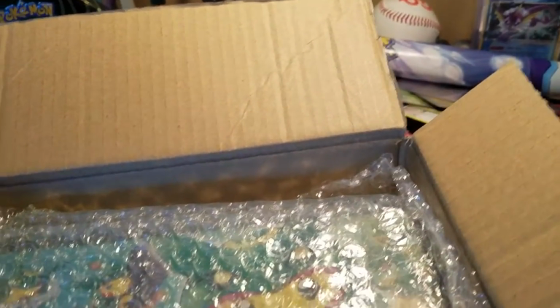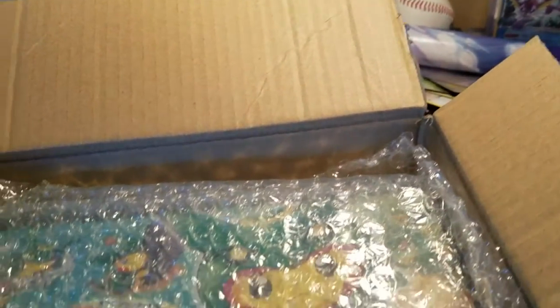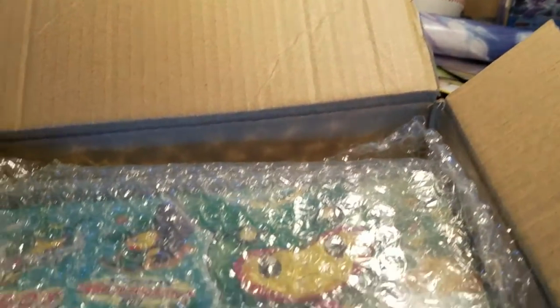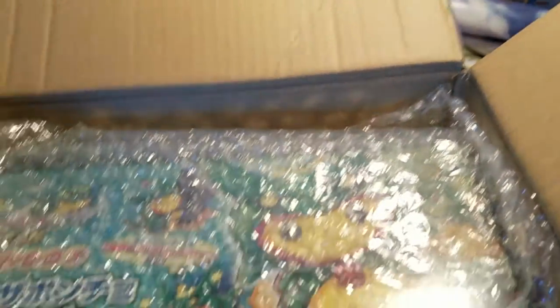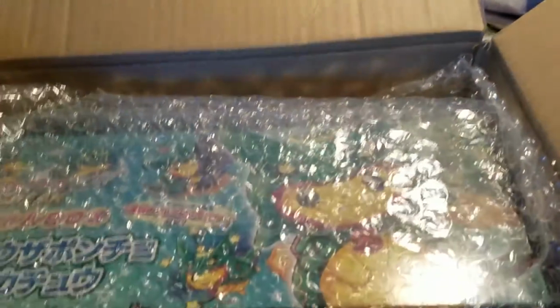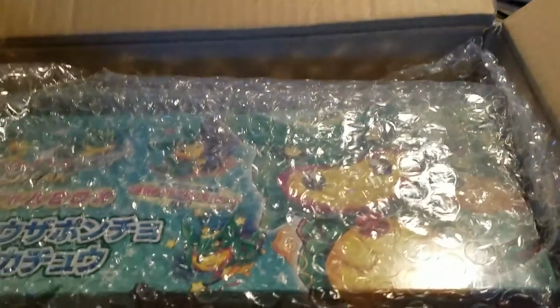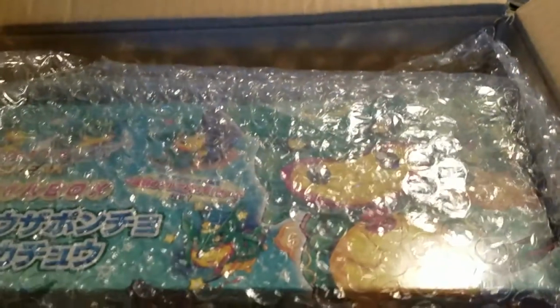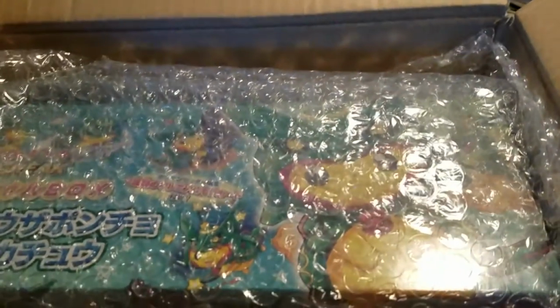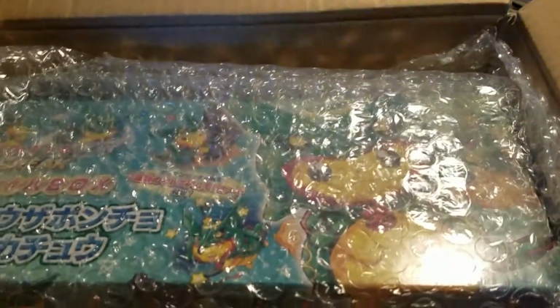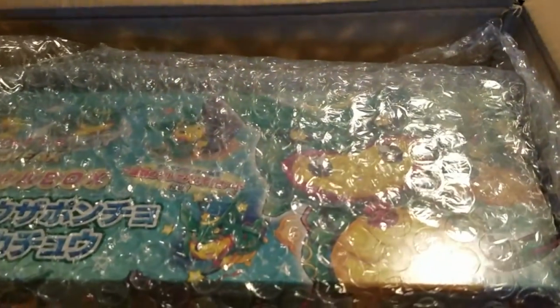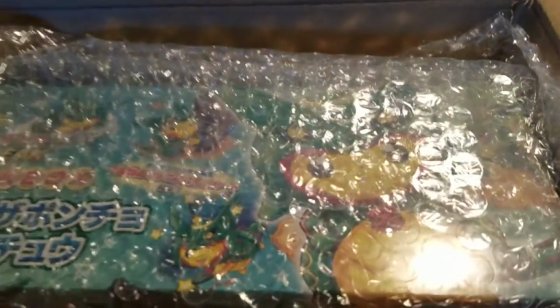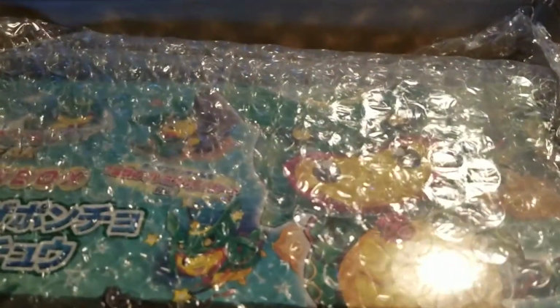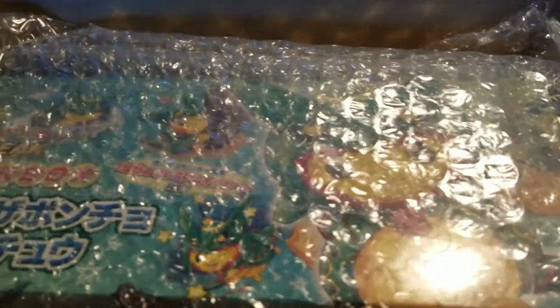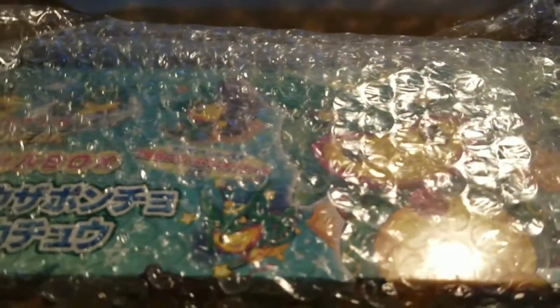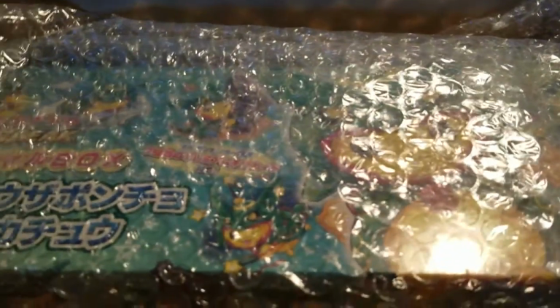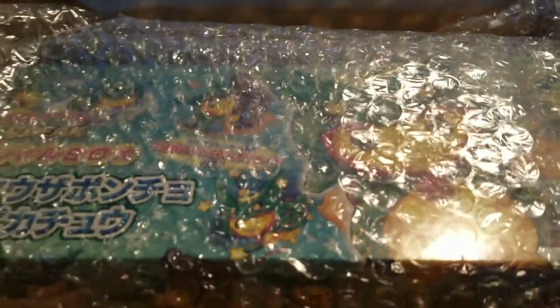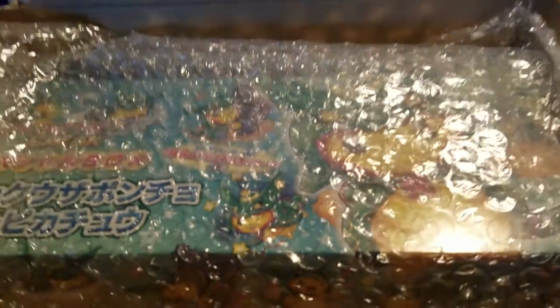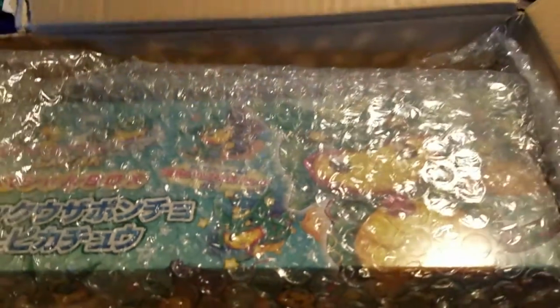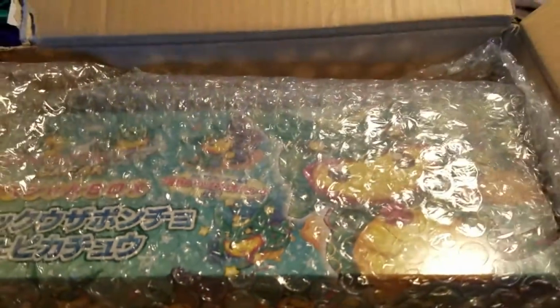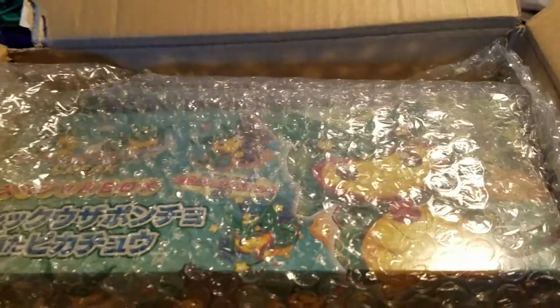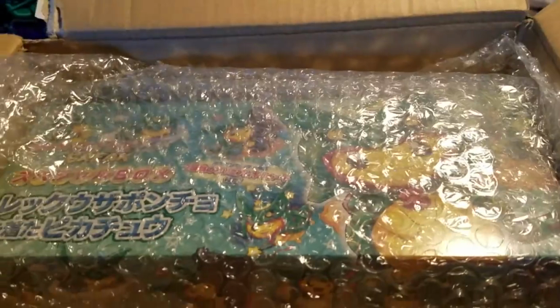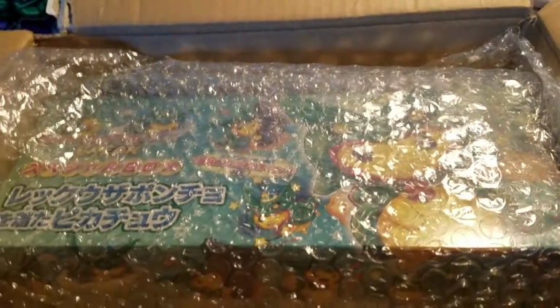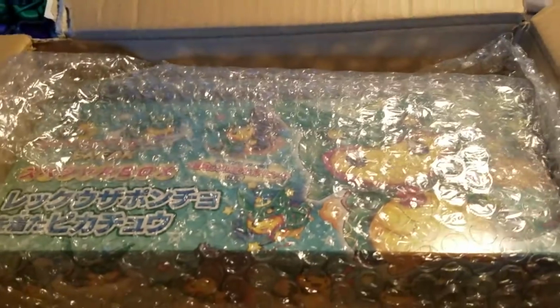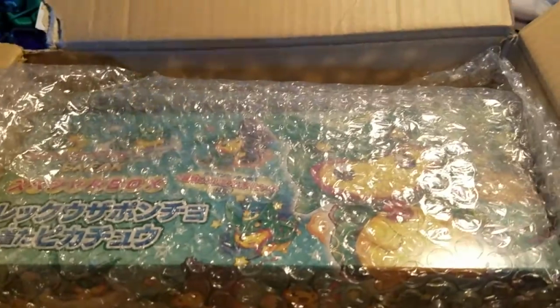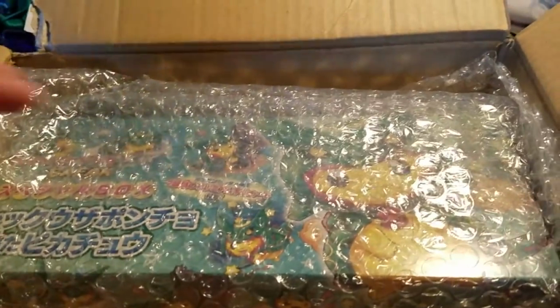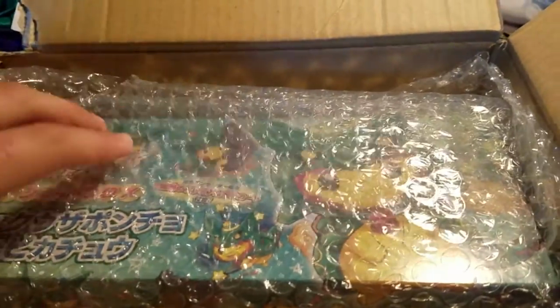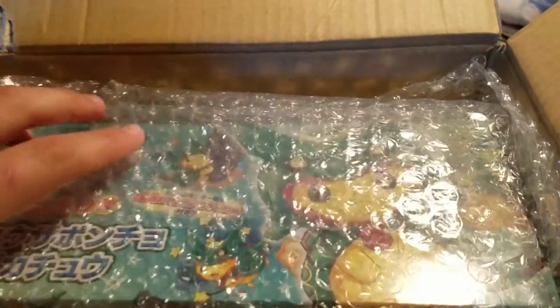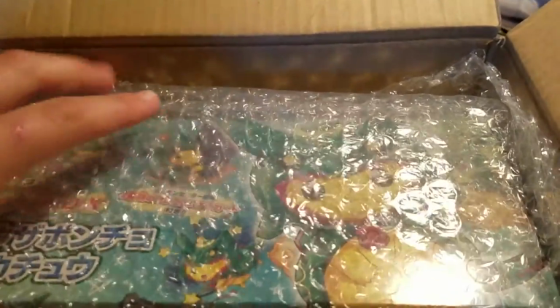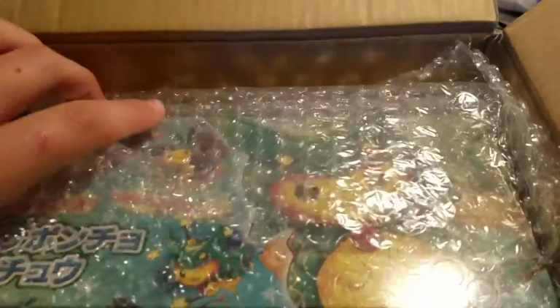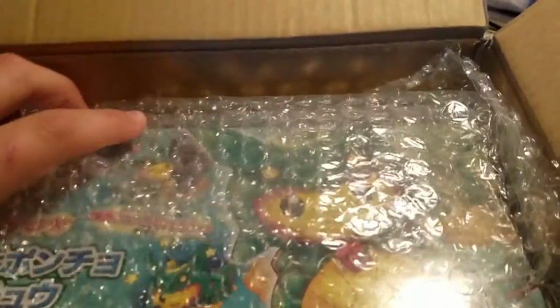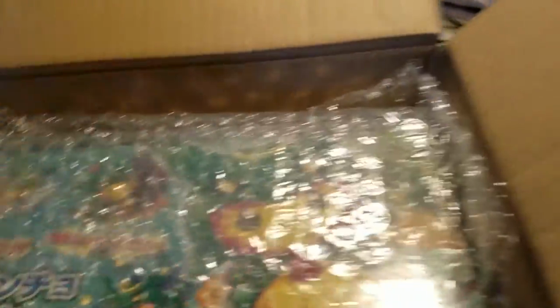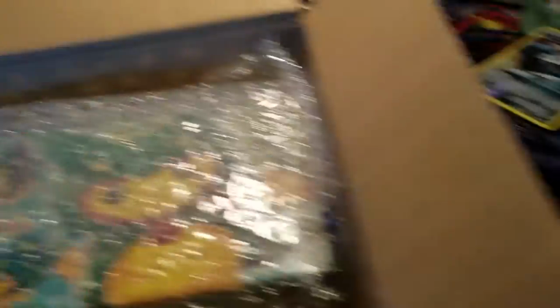Sorry I haven't made a video in a while. I was waiting for this box to come in because I wanted this to be my next video.